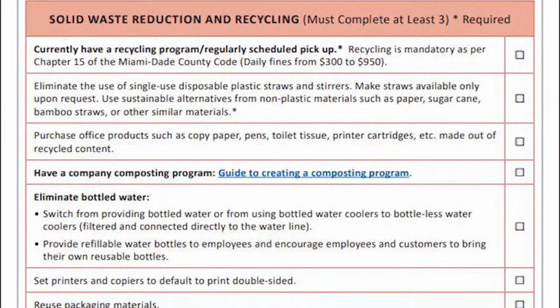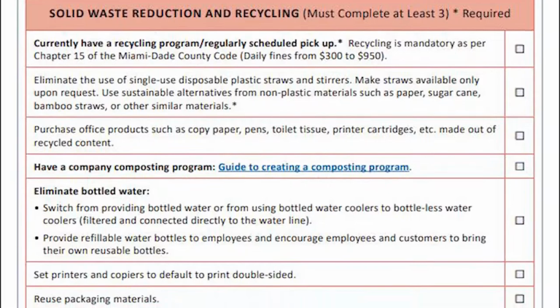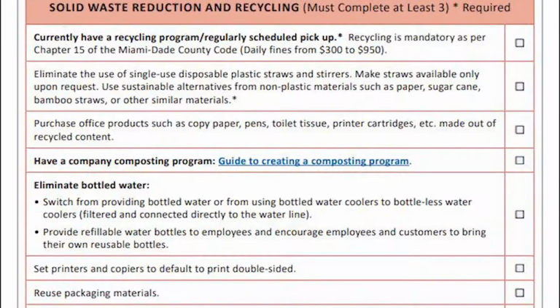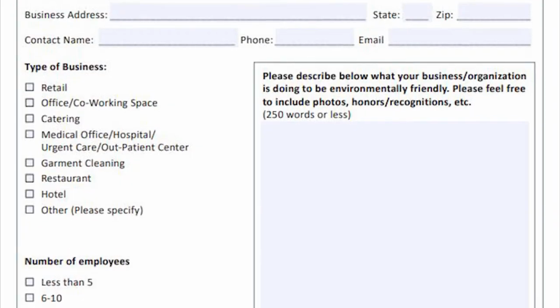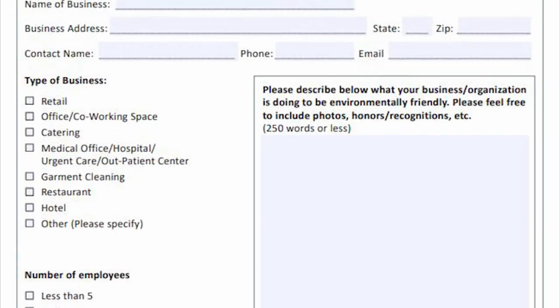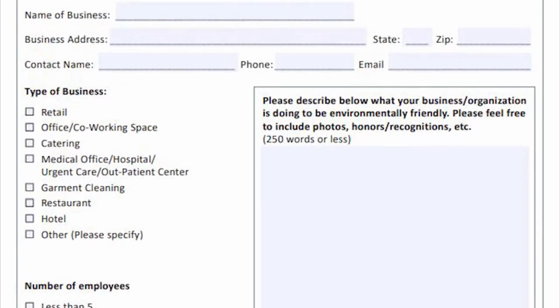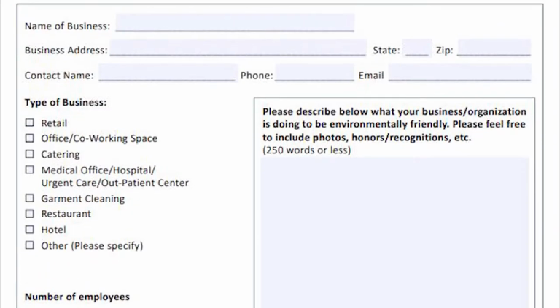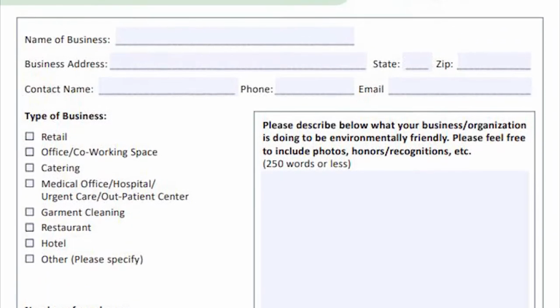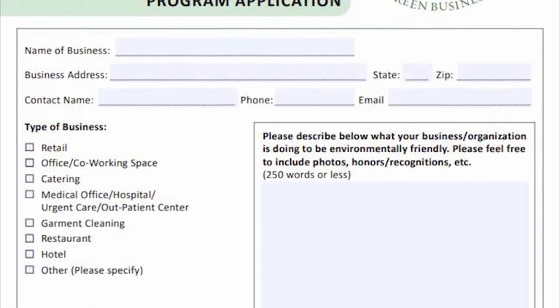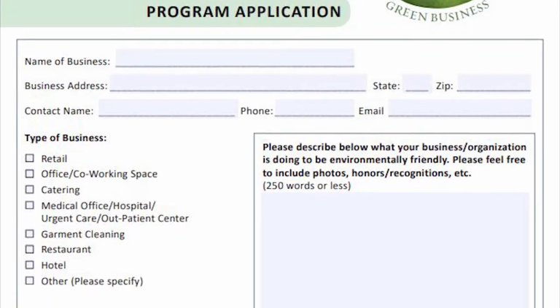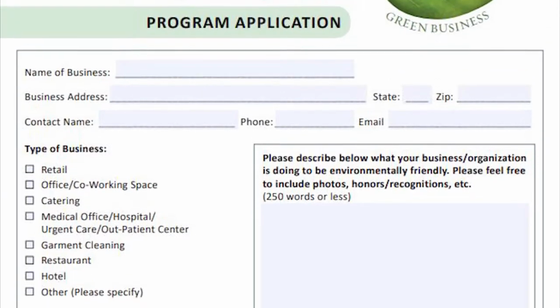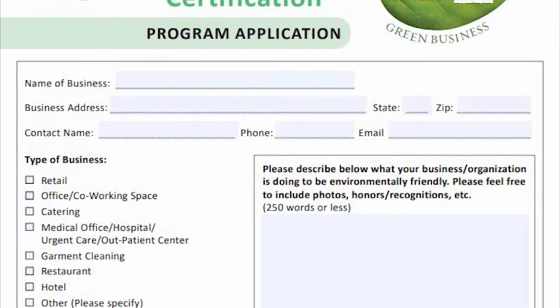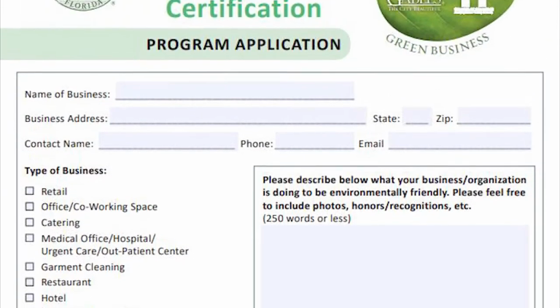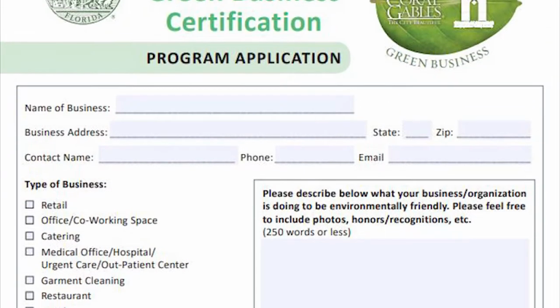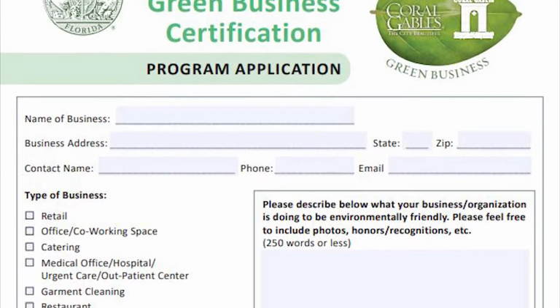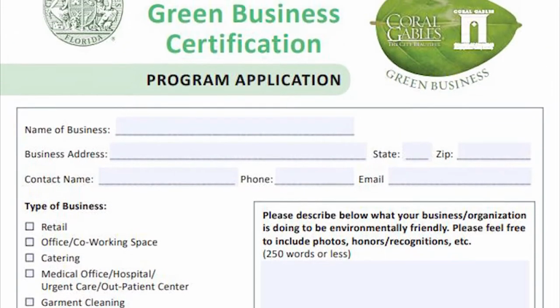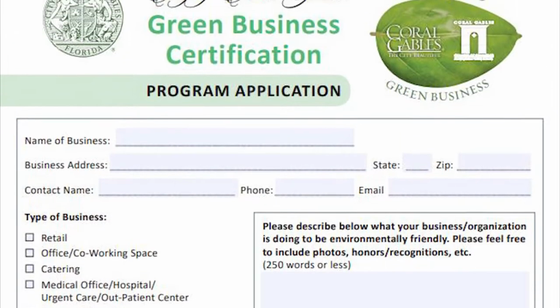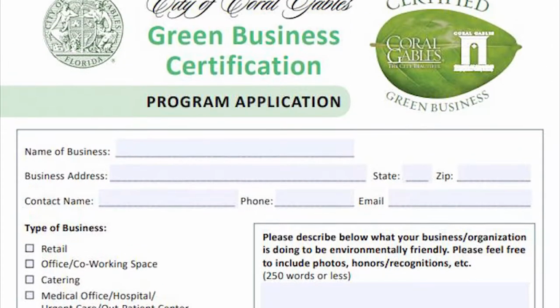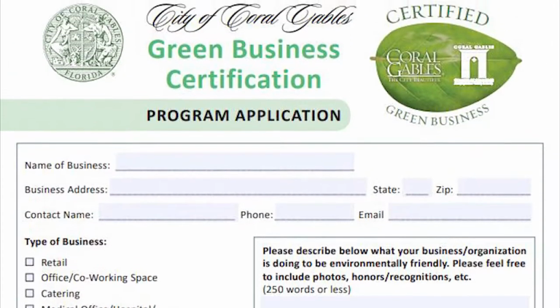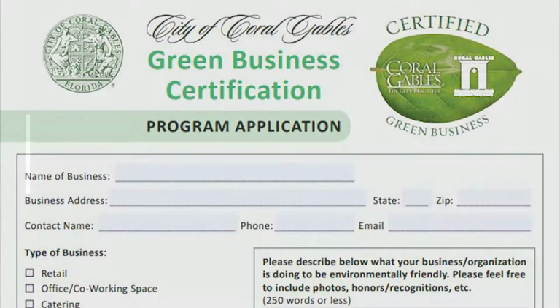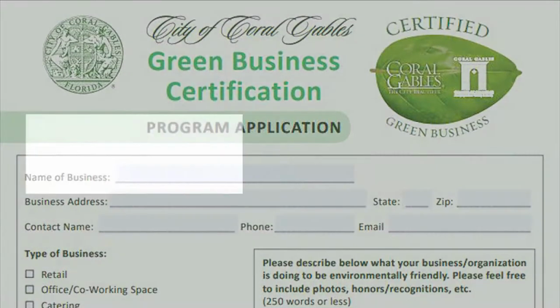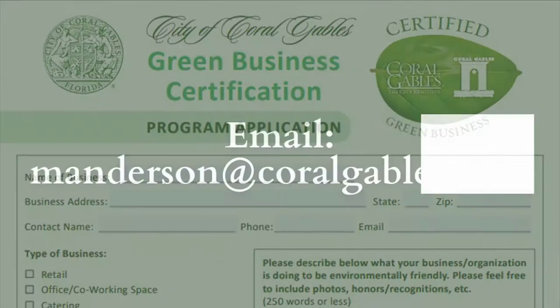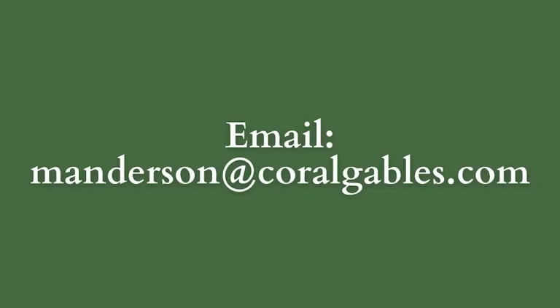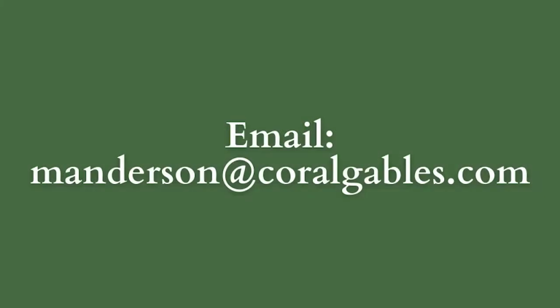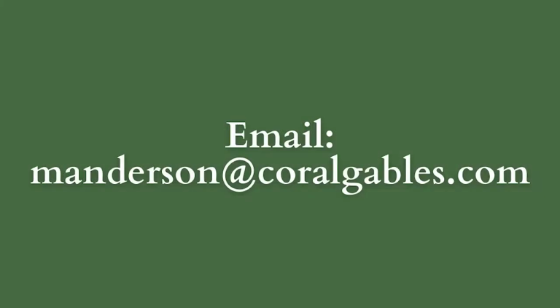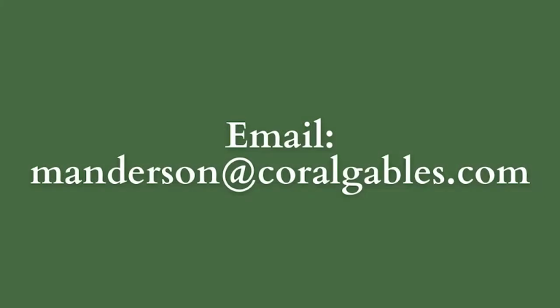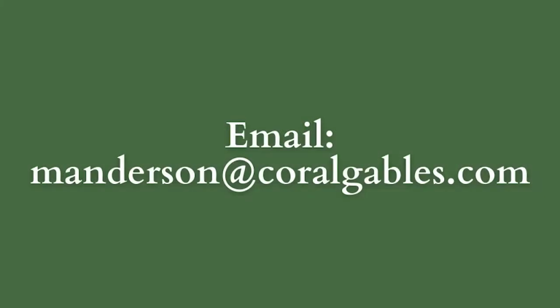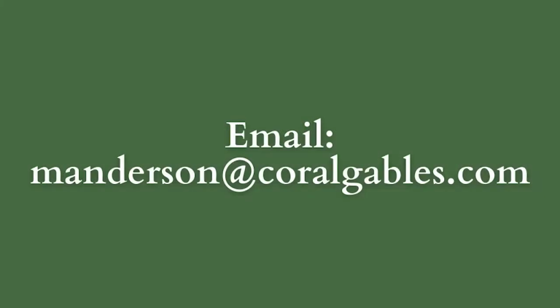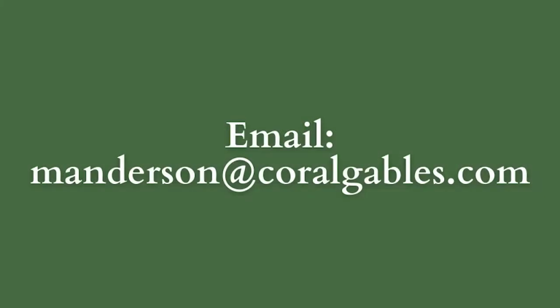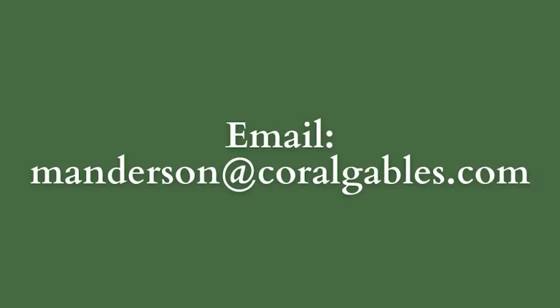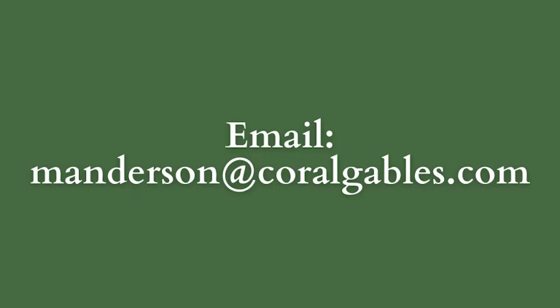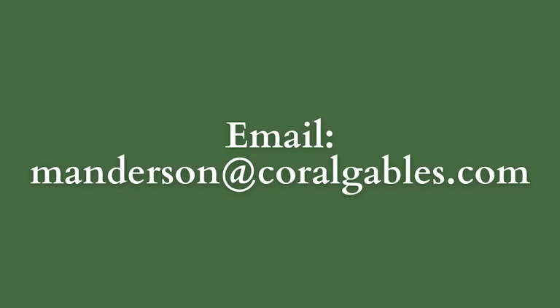Step 1: Submit the Coral Gables Green Business Program application to manderson.coralgables.com.